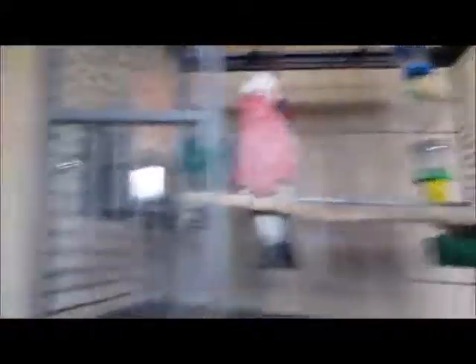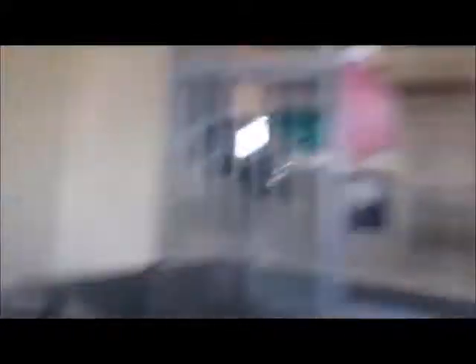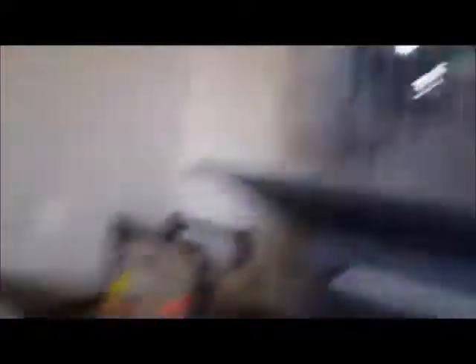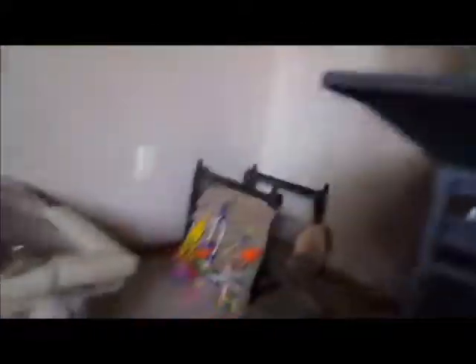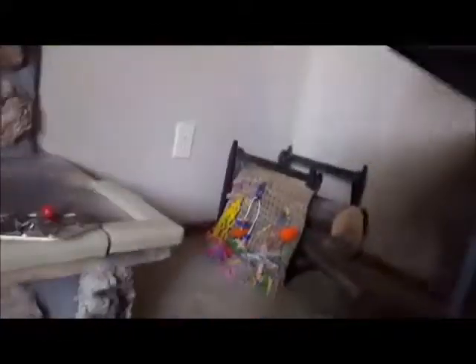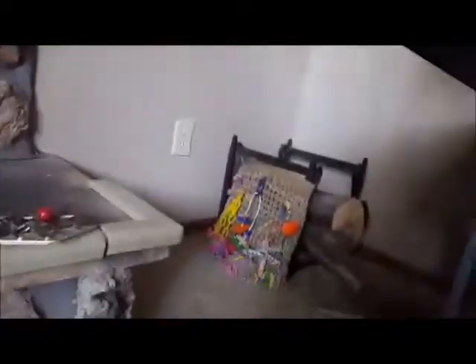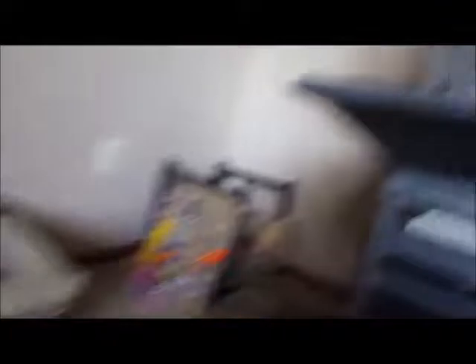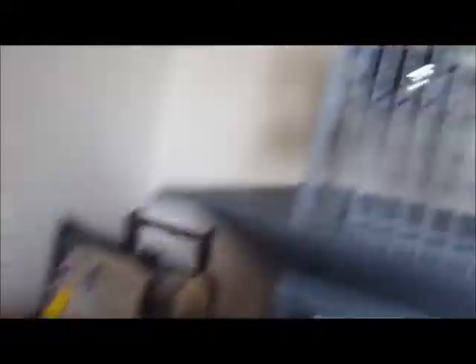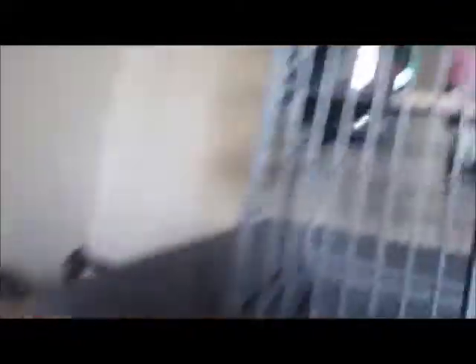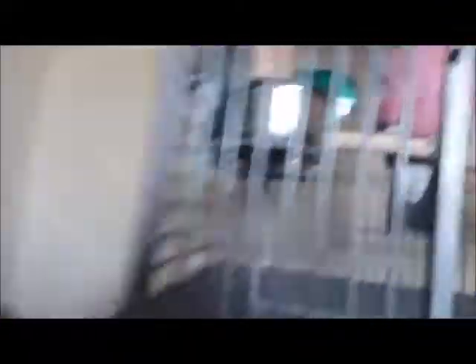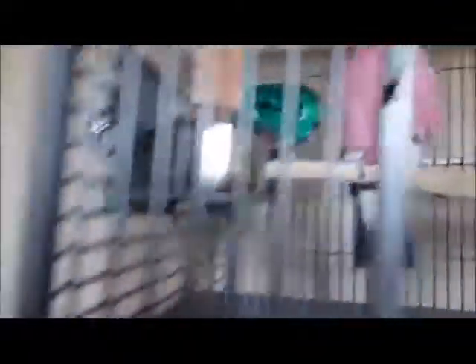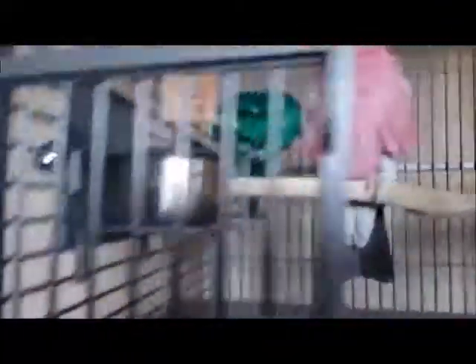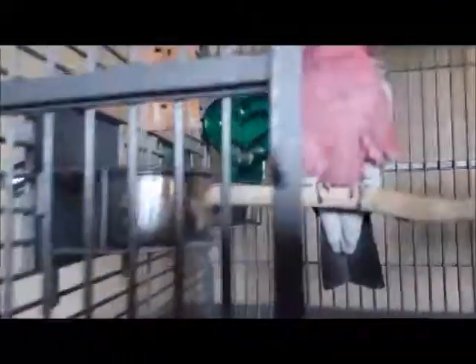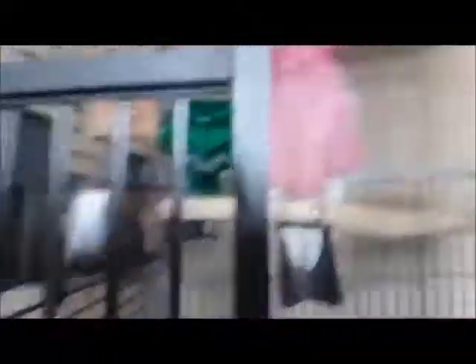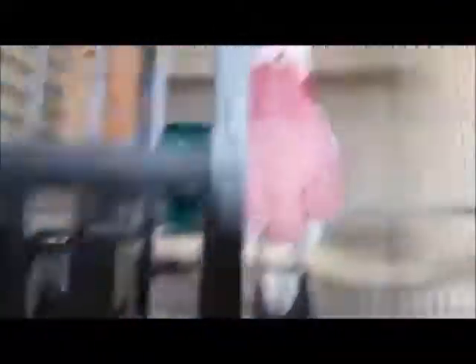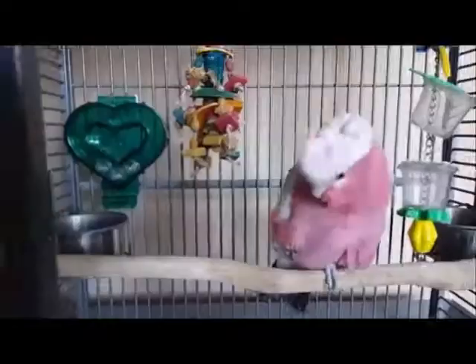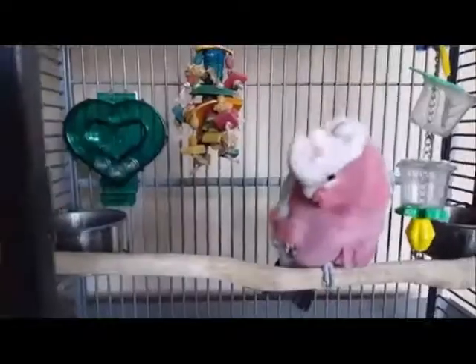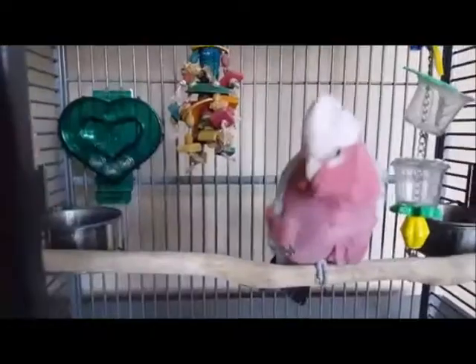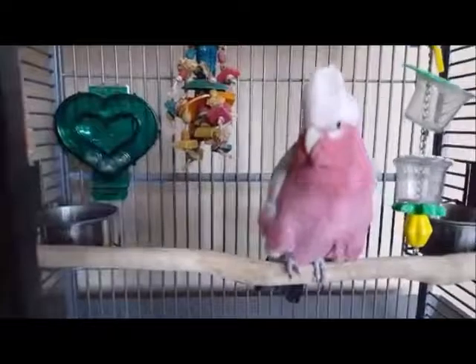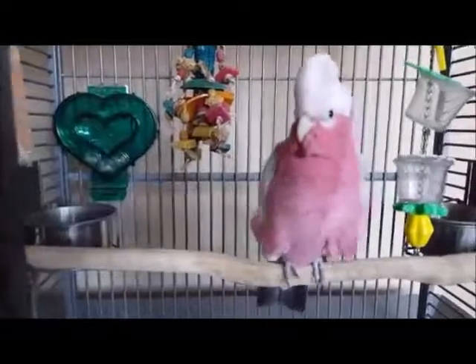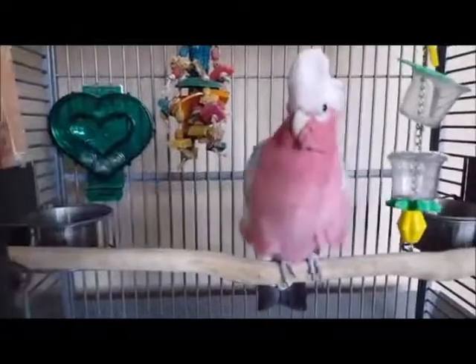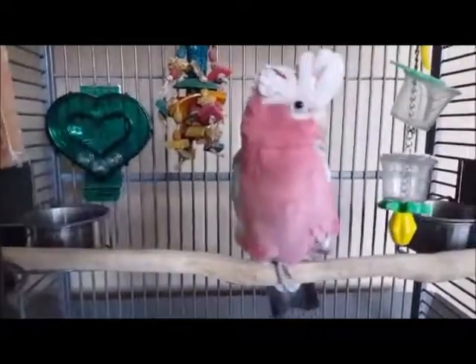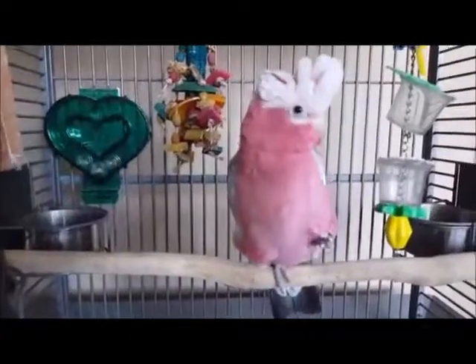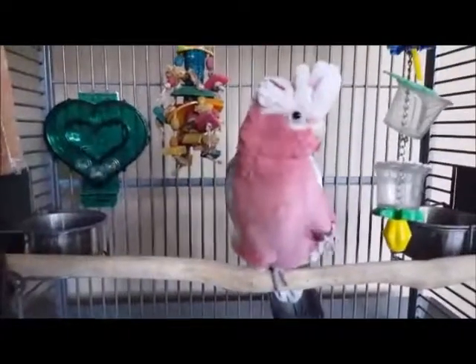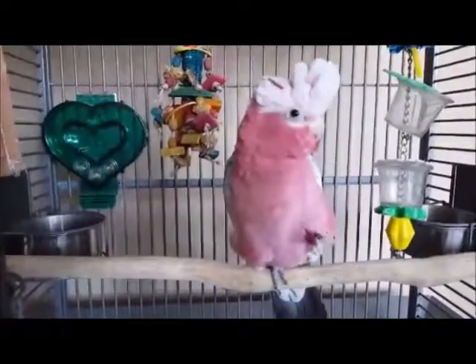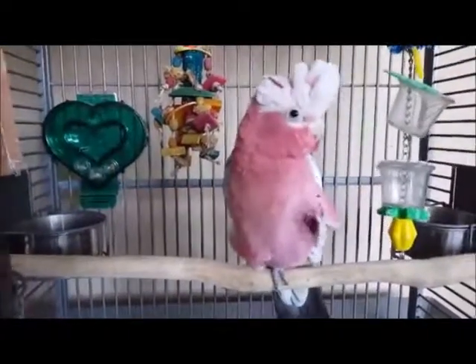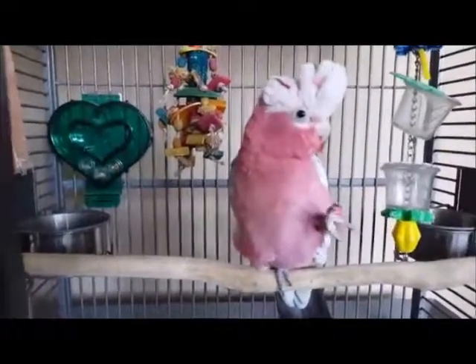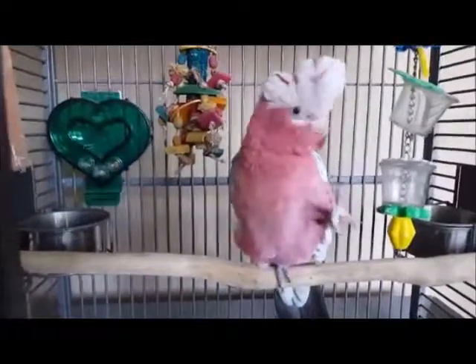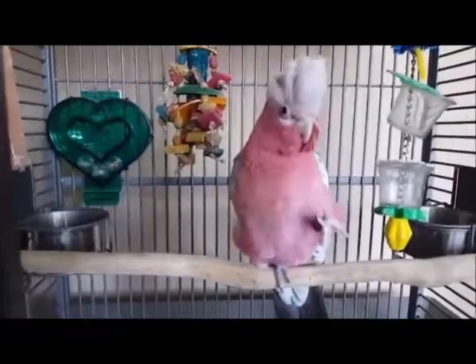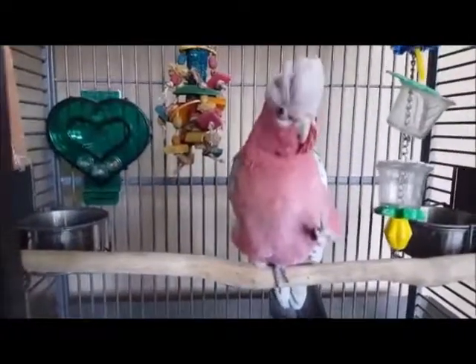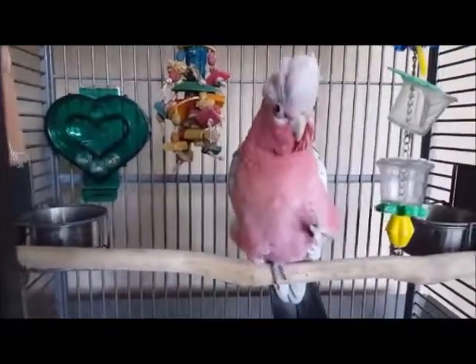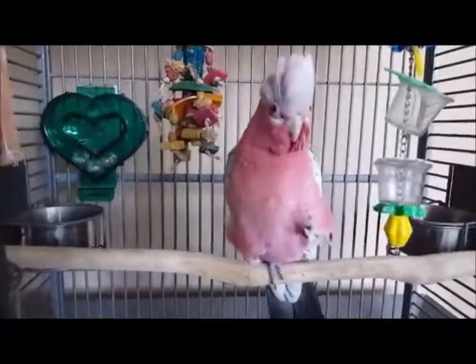I mentioned earlier we are working on stationing today, so because I was training before I came on, she's been waiting for treats.